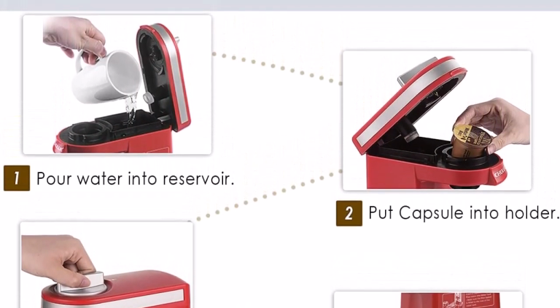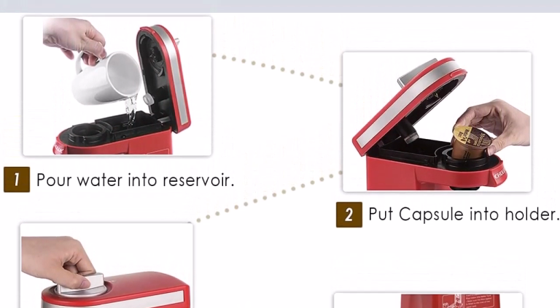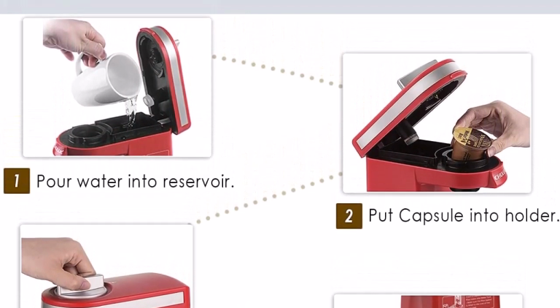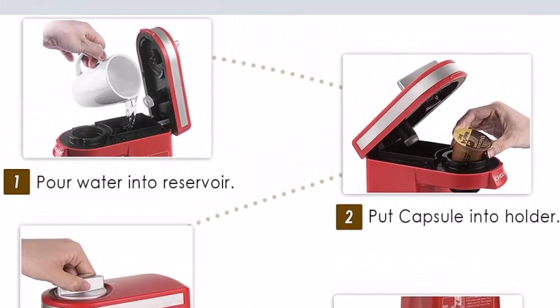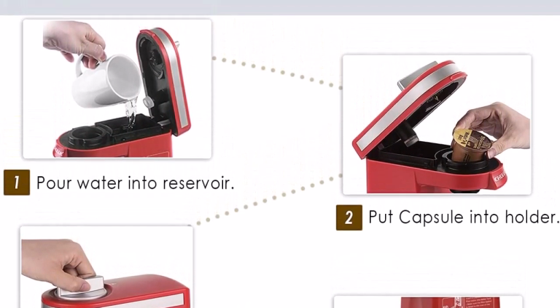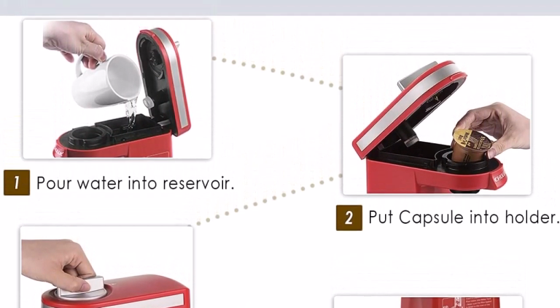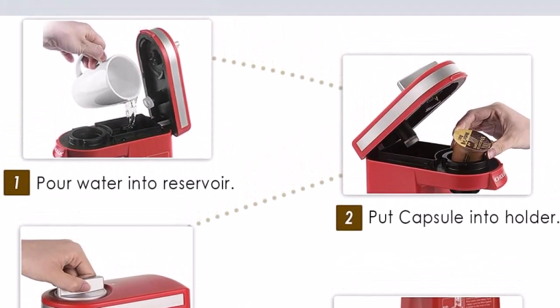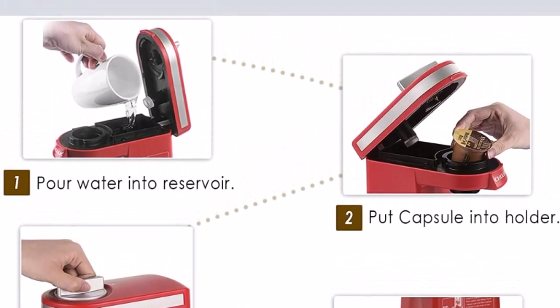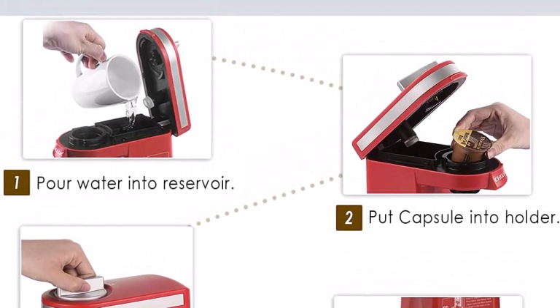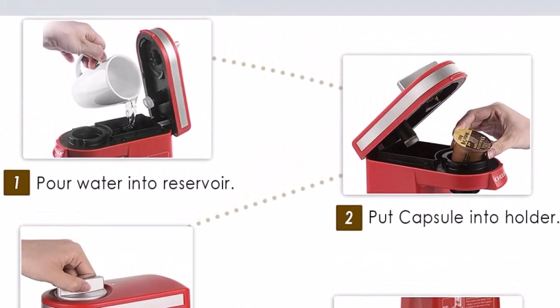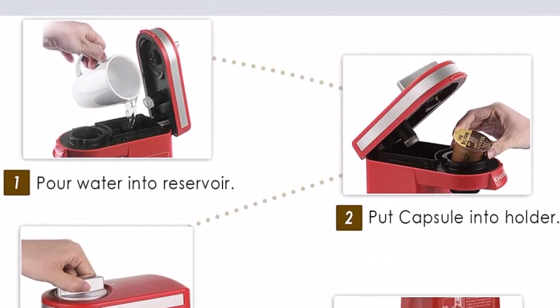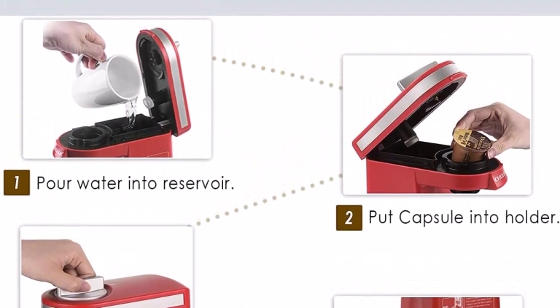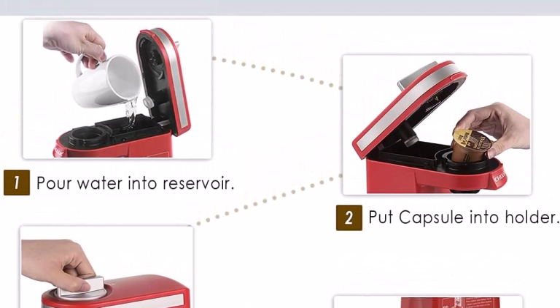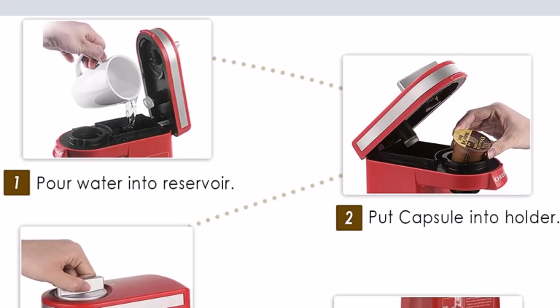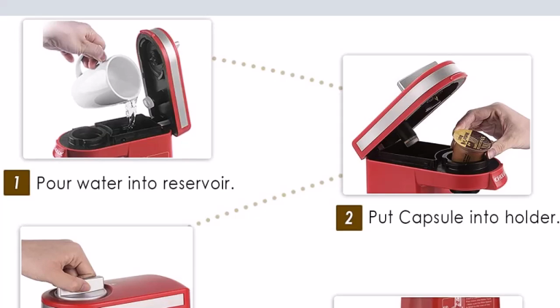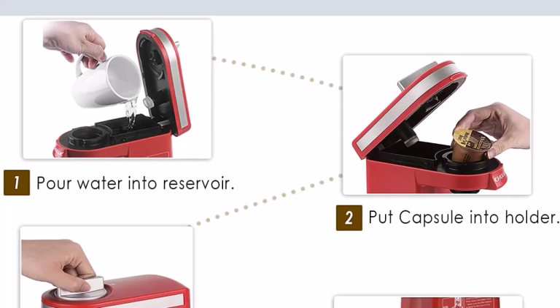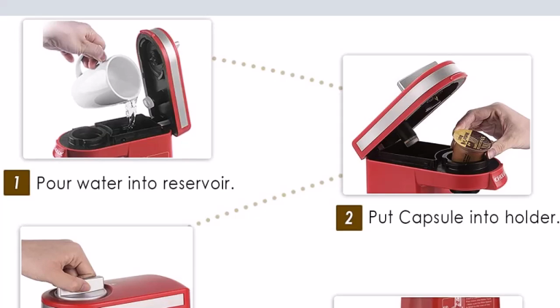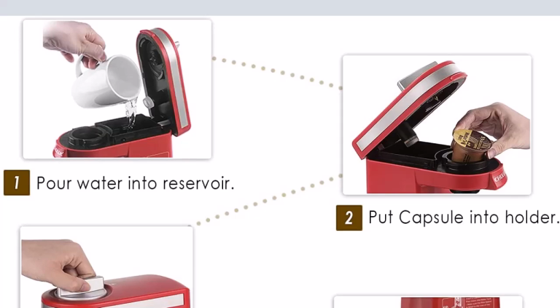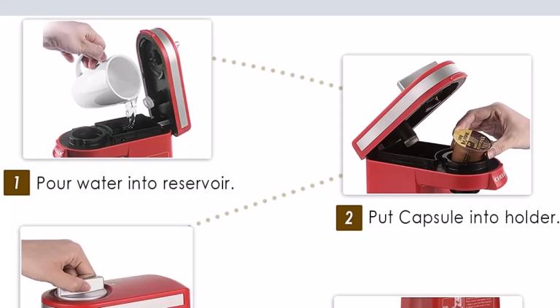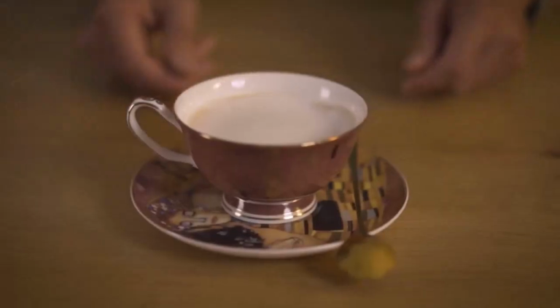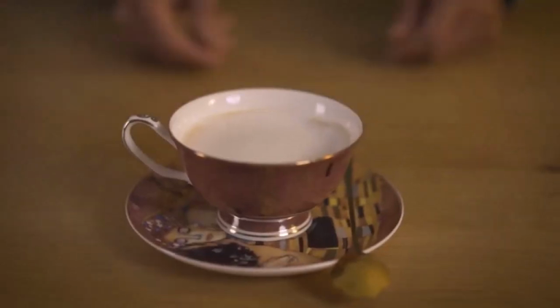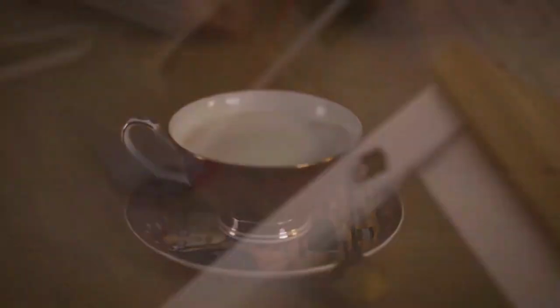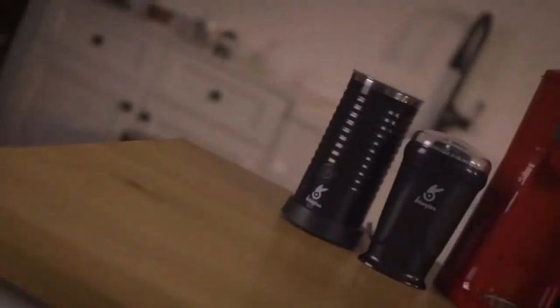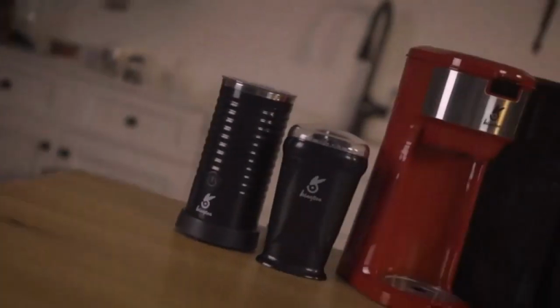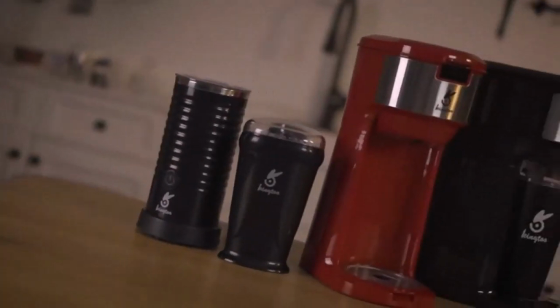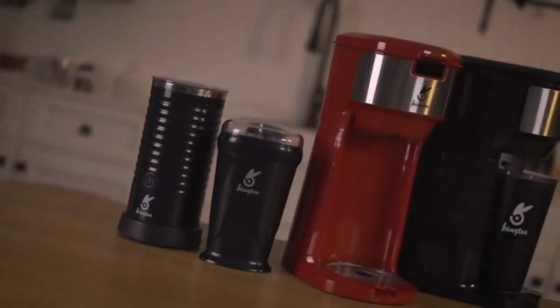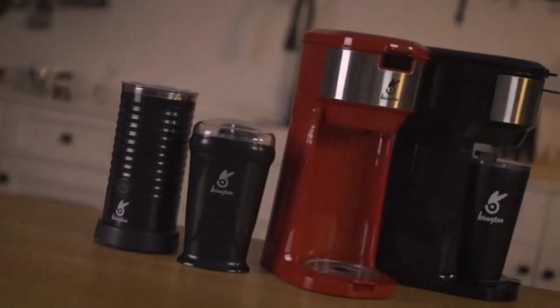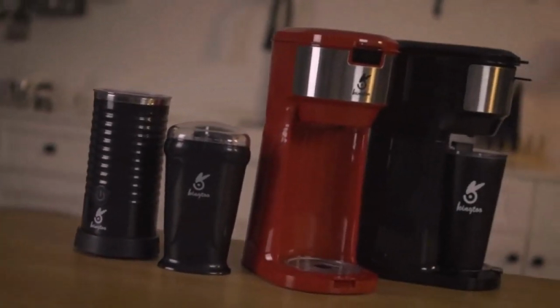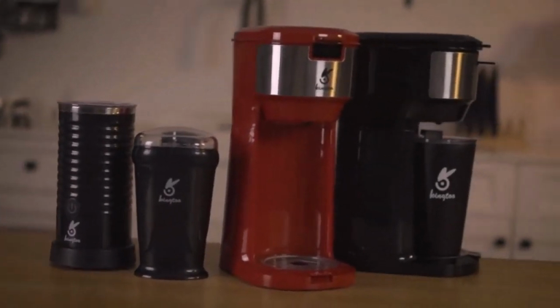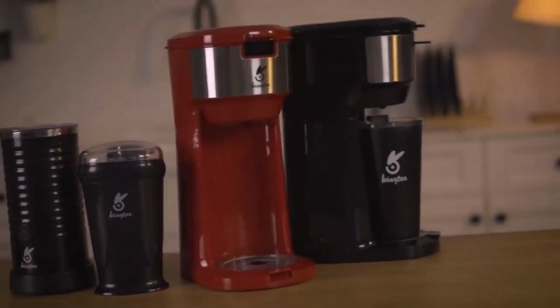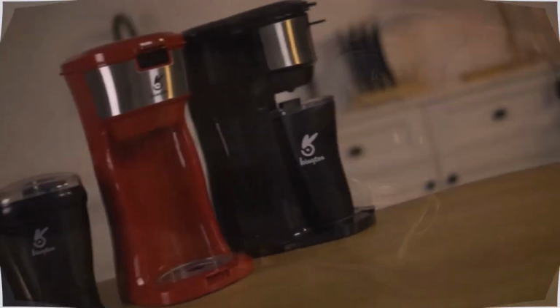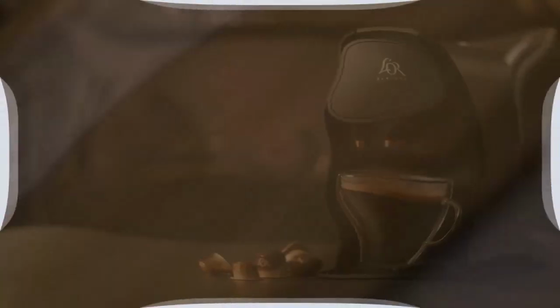Aesthetically pleasing, small, and lightweight design without reducing functionality. Durable.